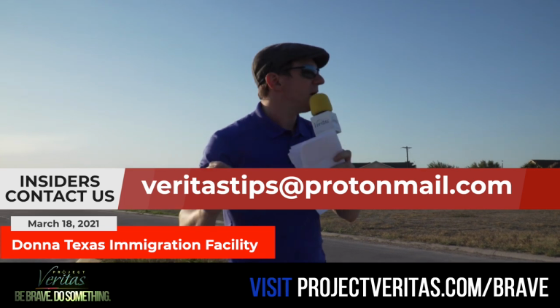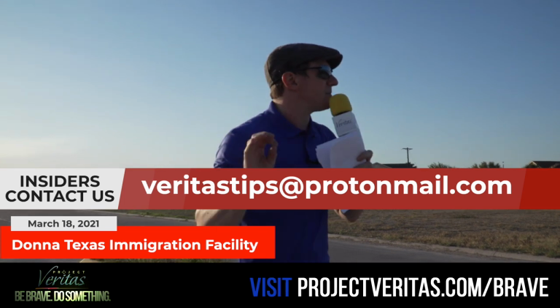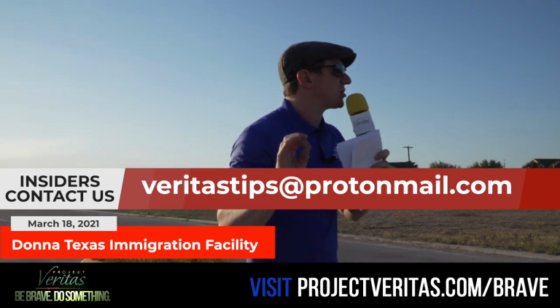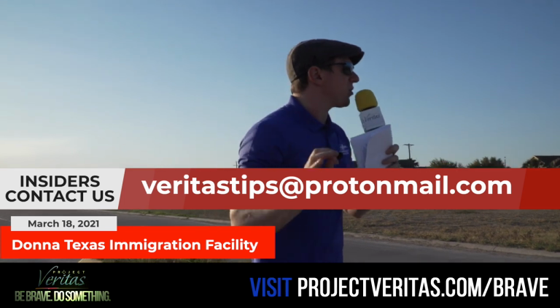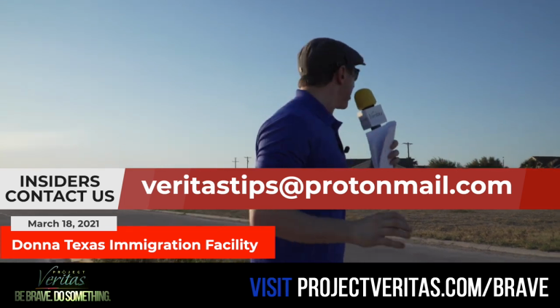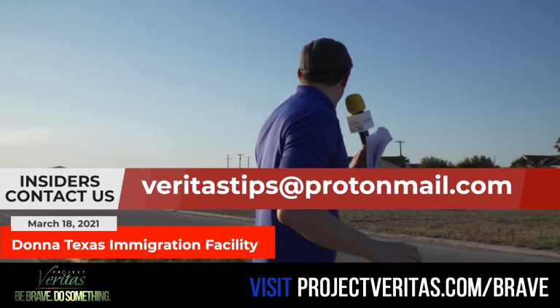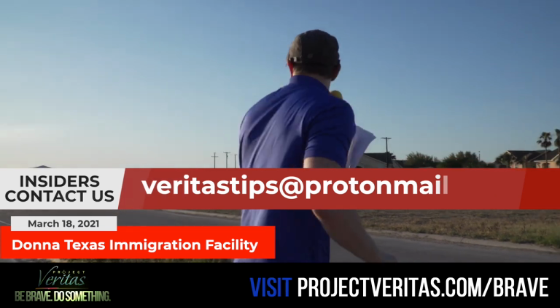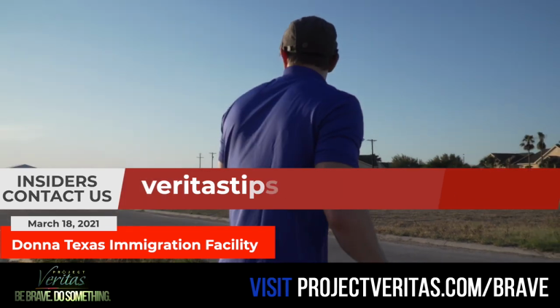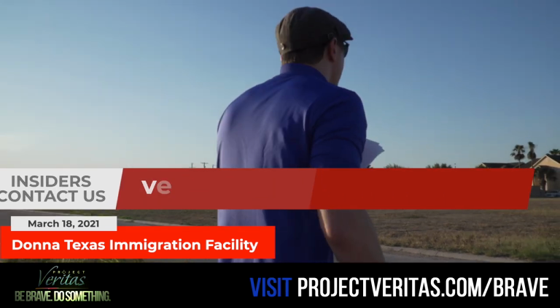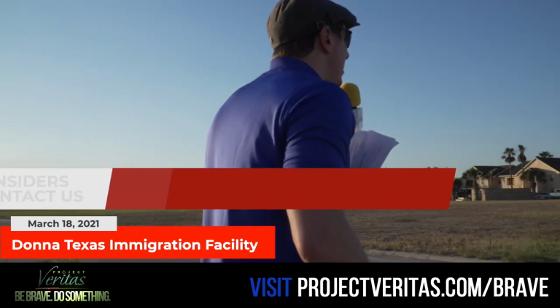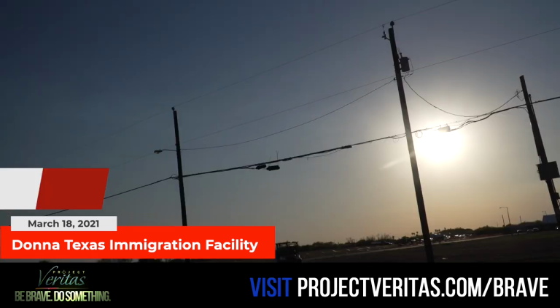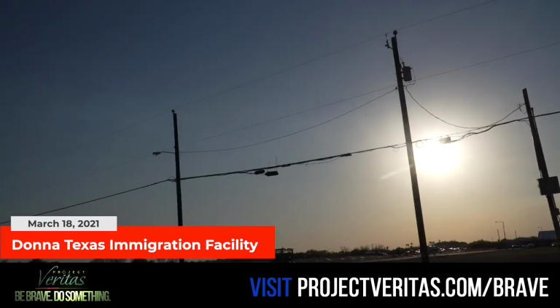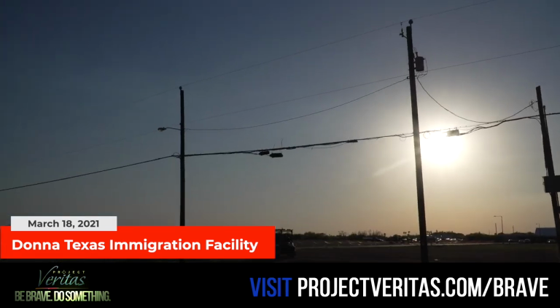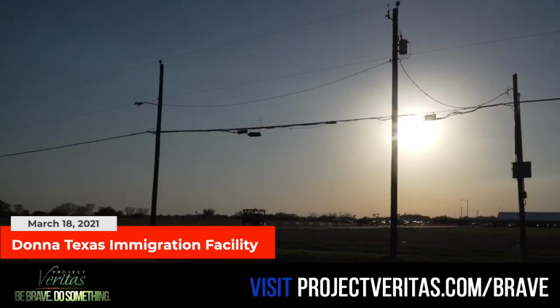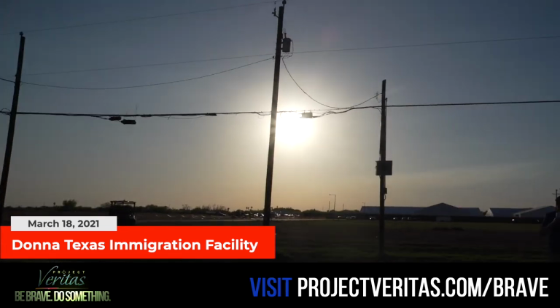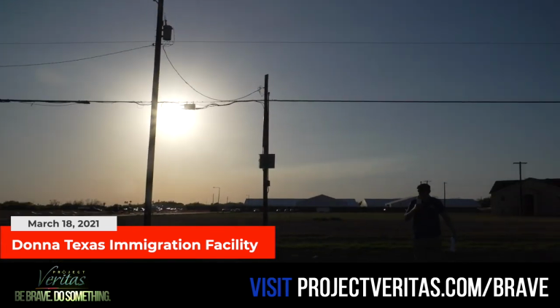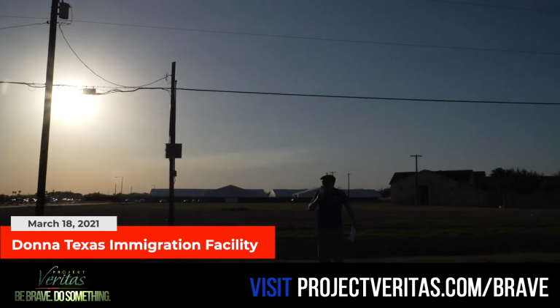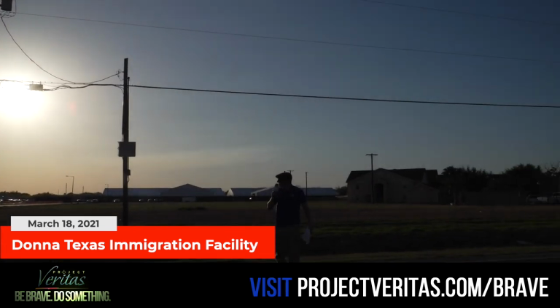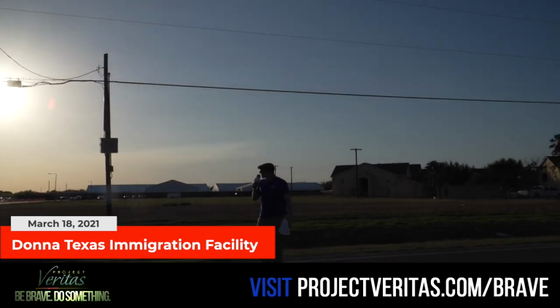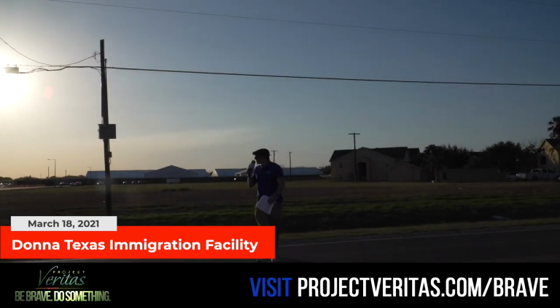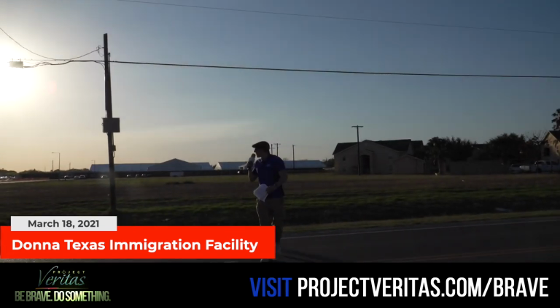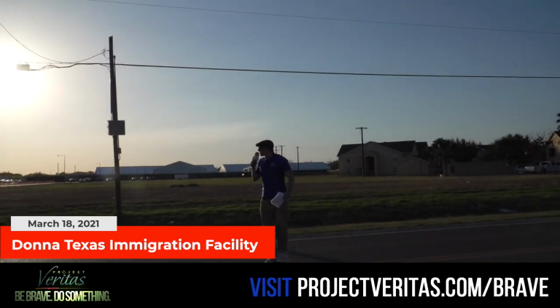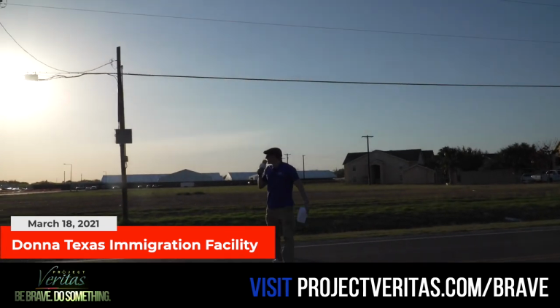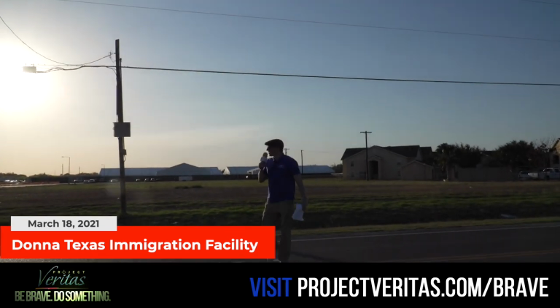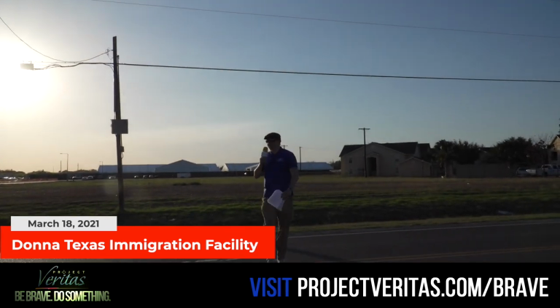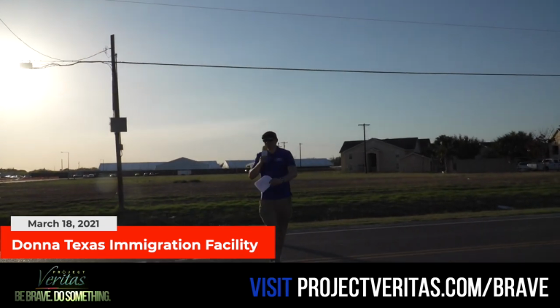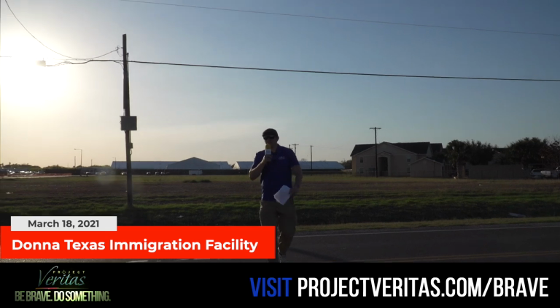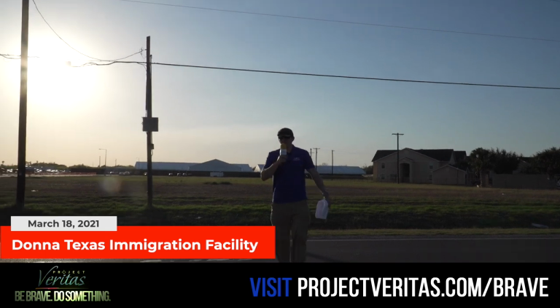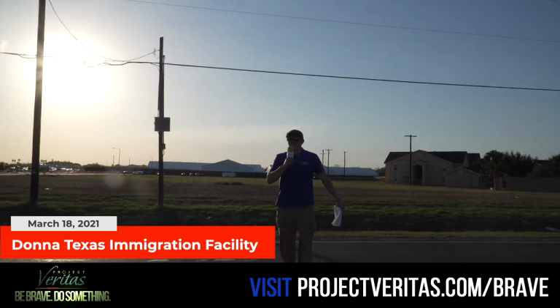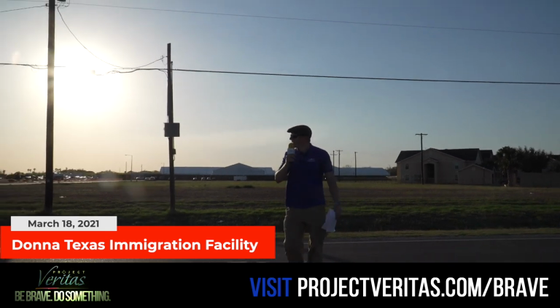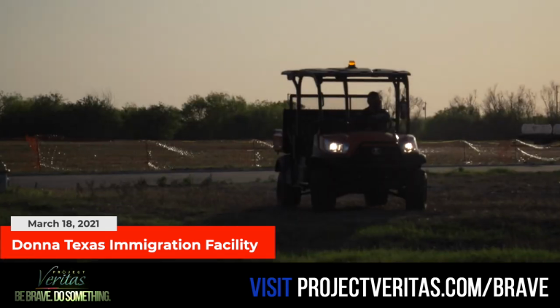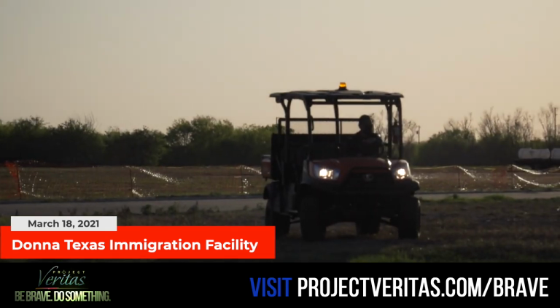Some extraordinary images here. The security guard is telling us to leave. He's pissed.